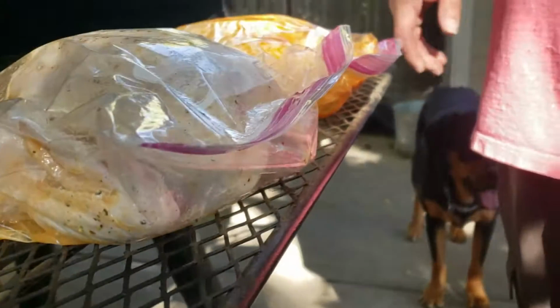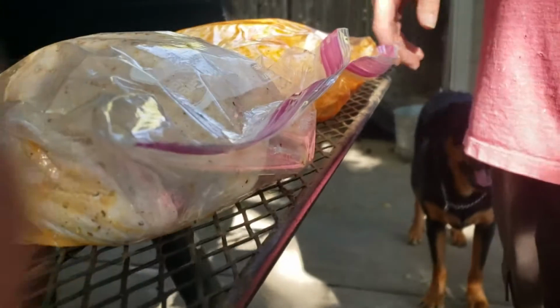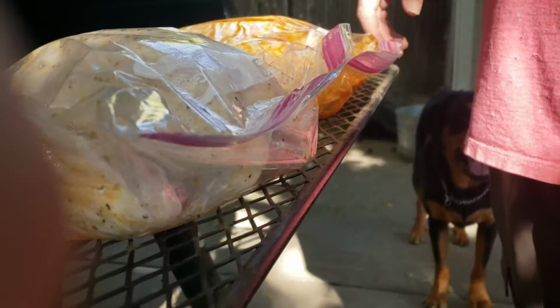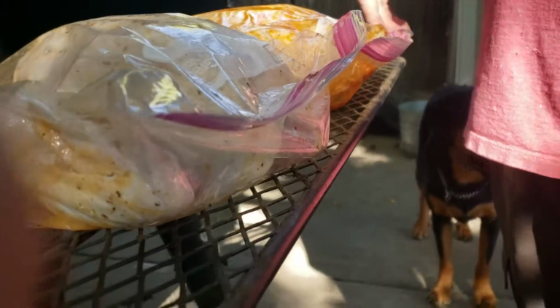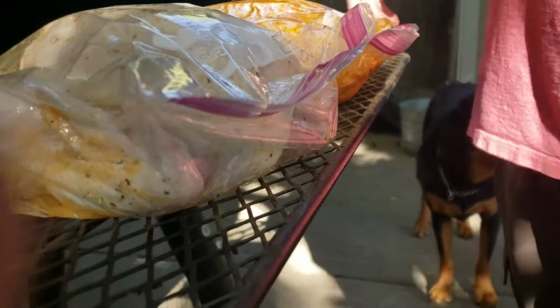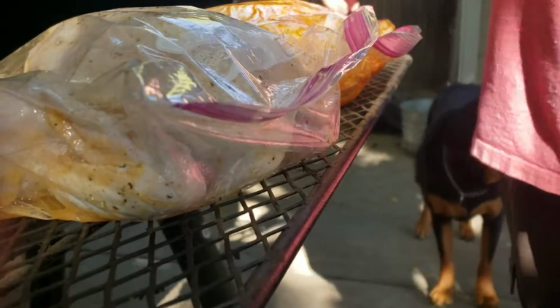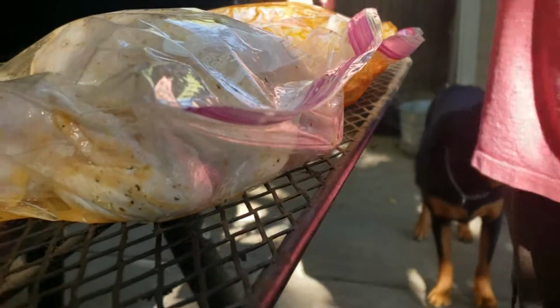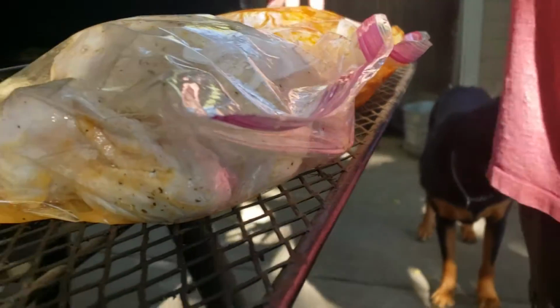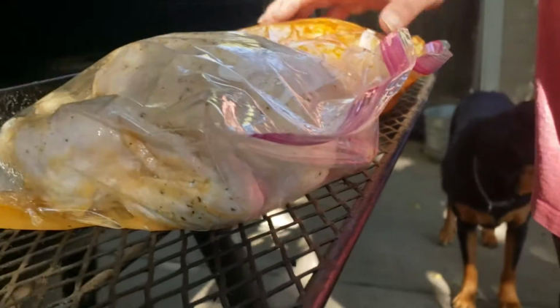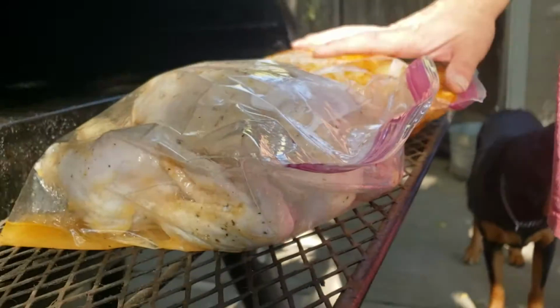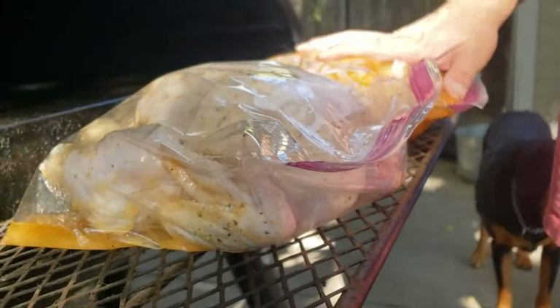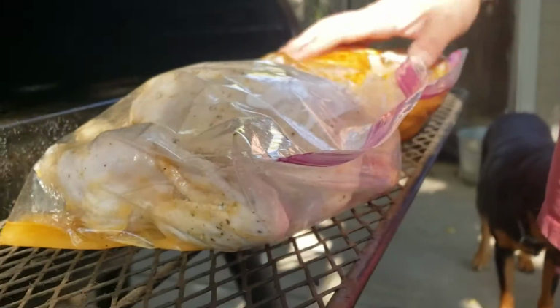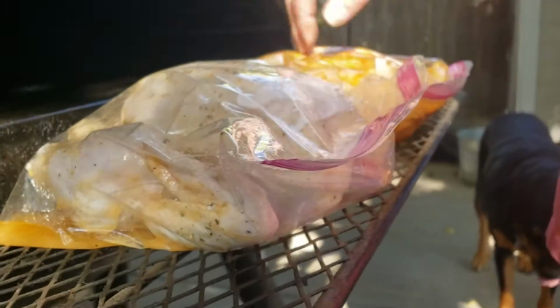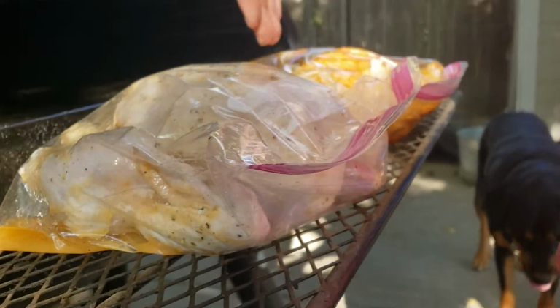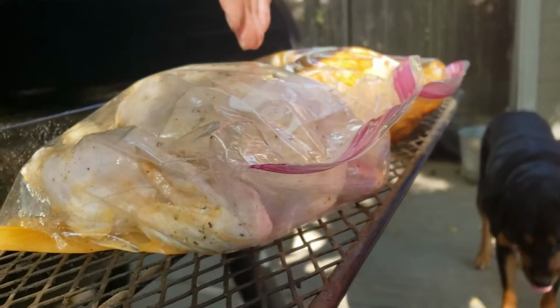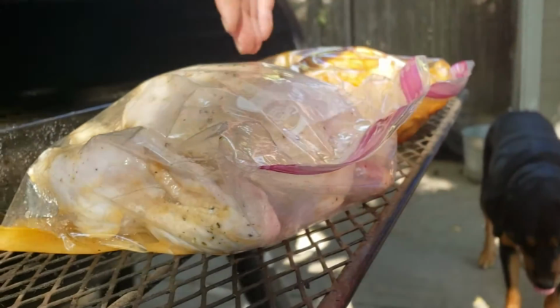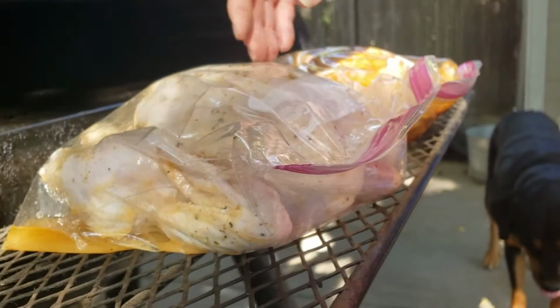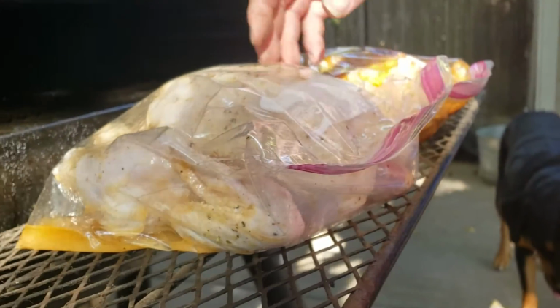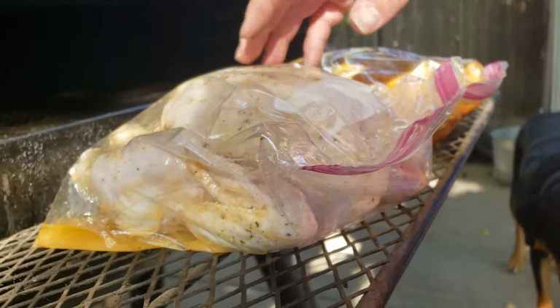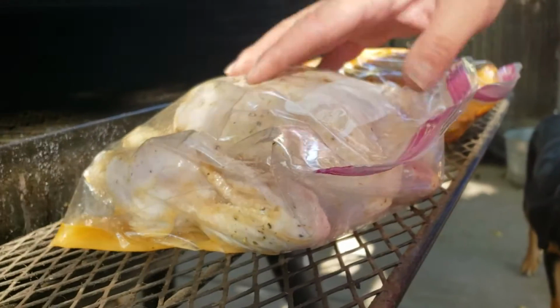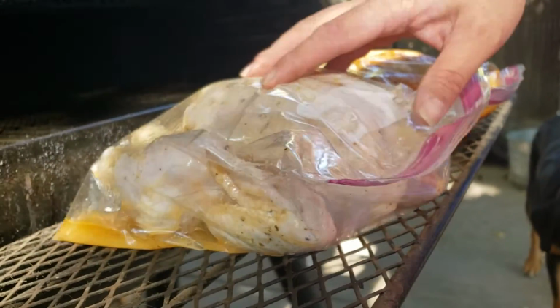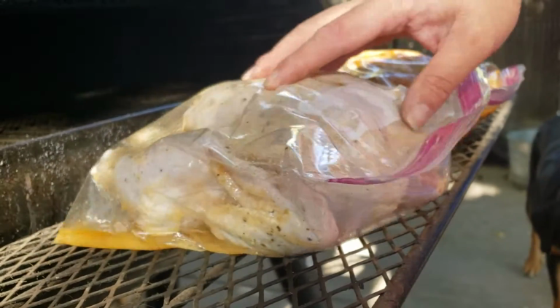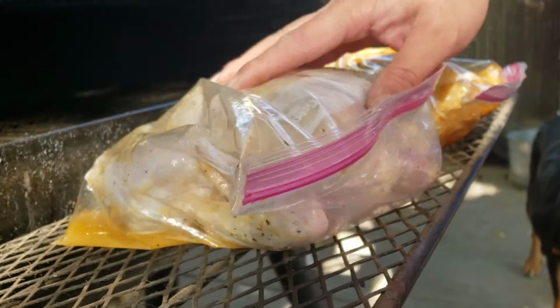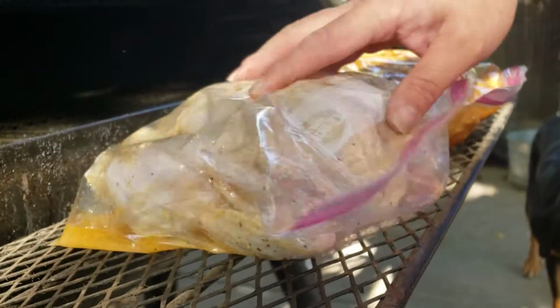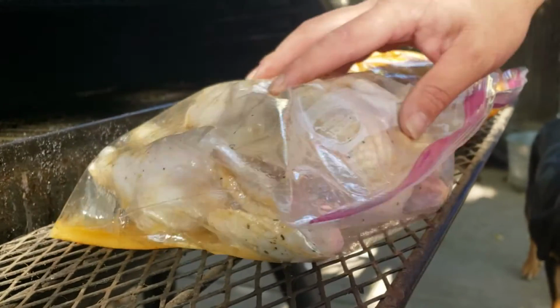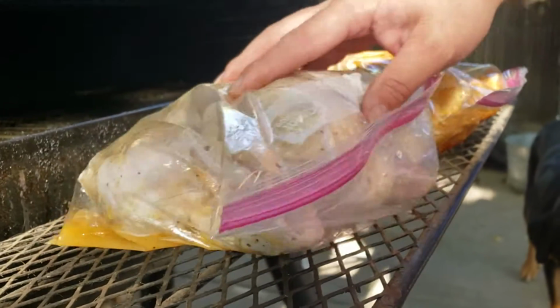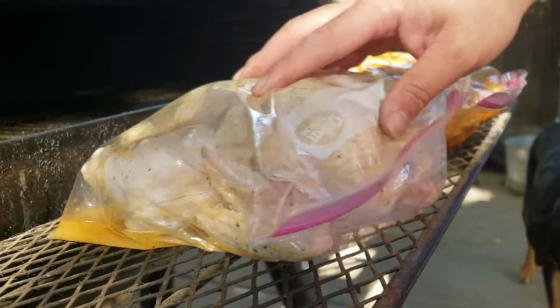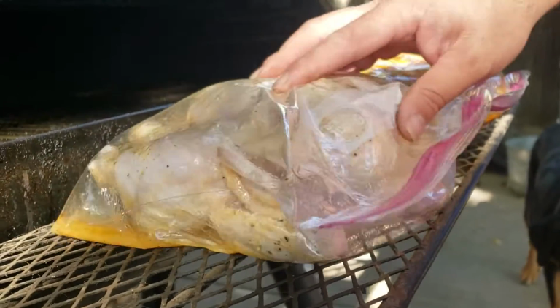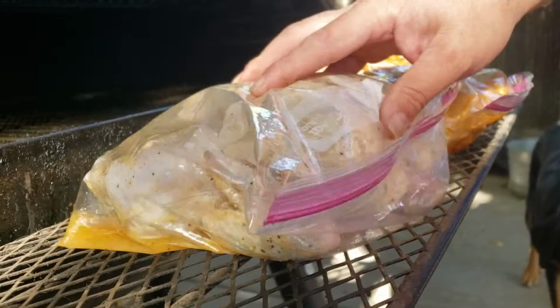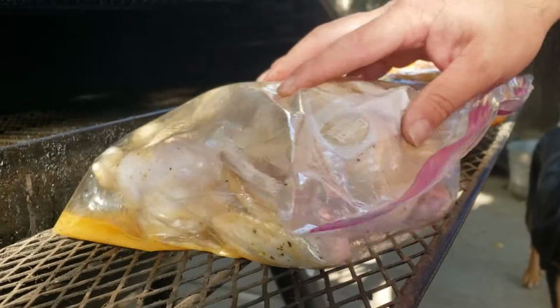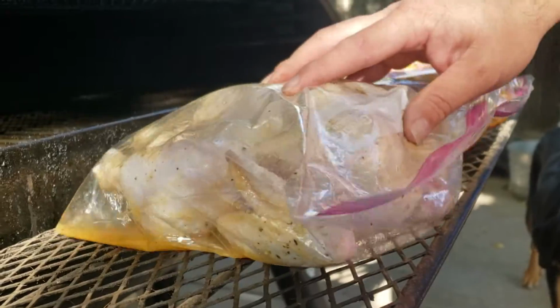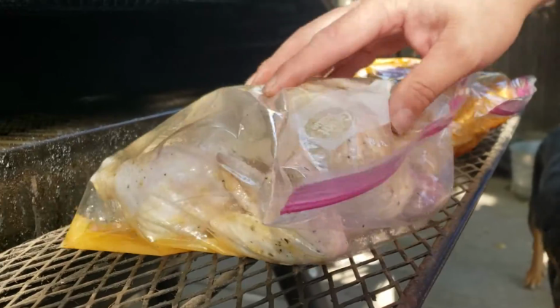Alright, we got a Cajun chicken and a lemon pepper chicken to go on a smoker.